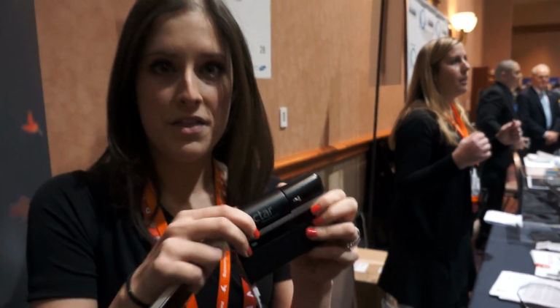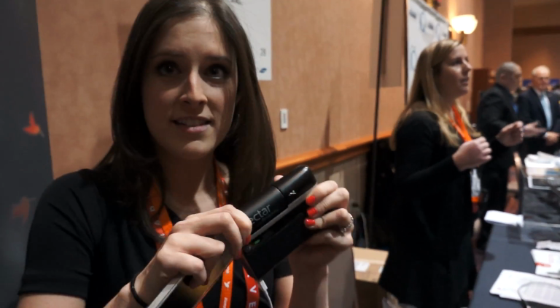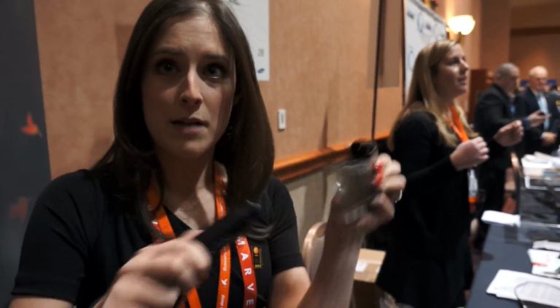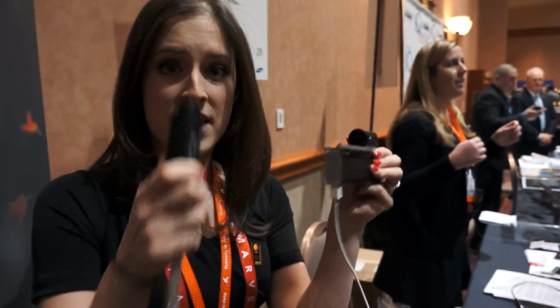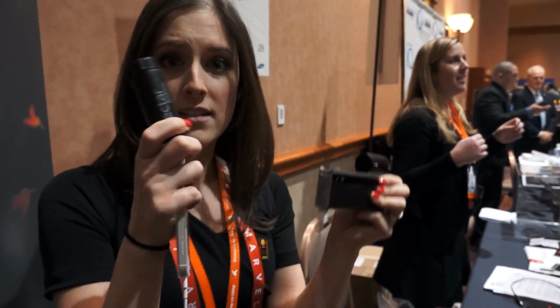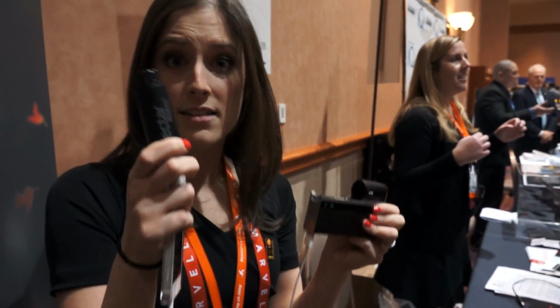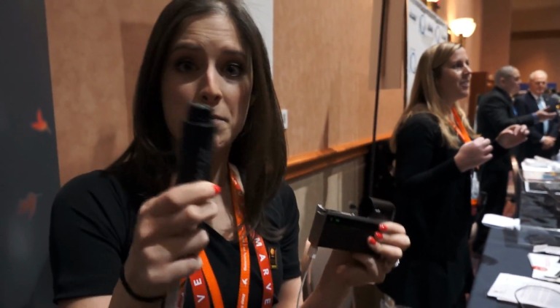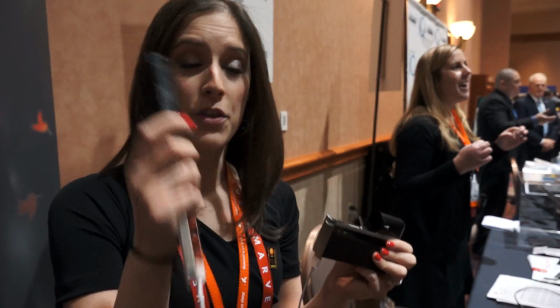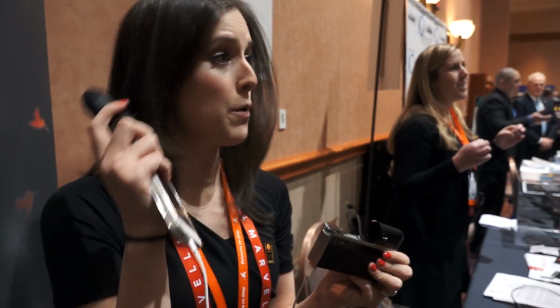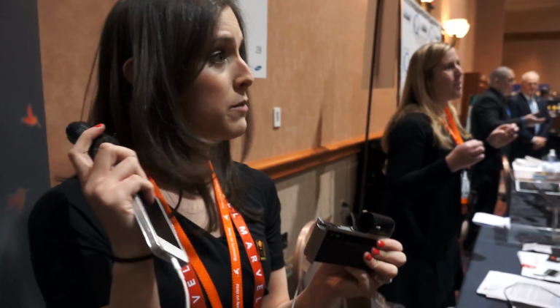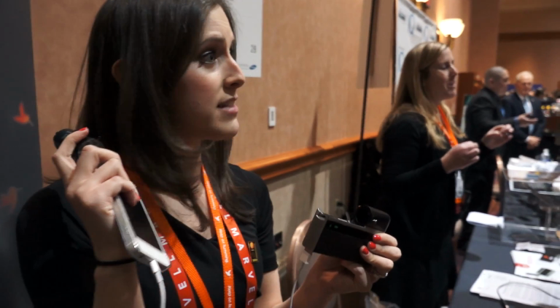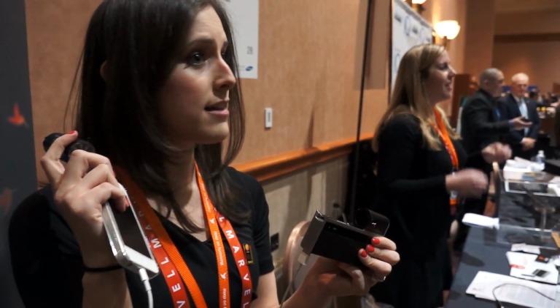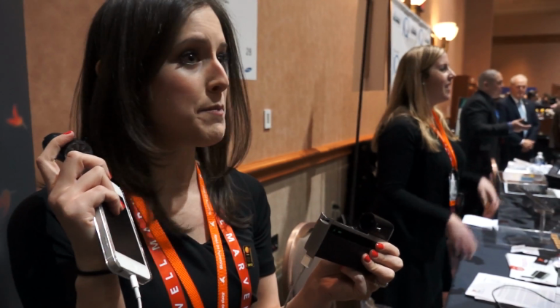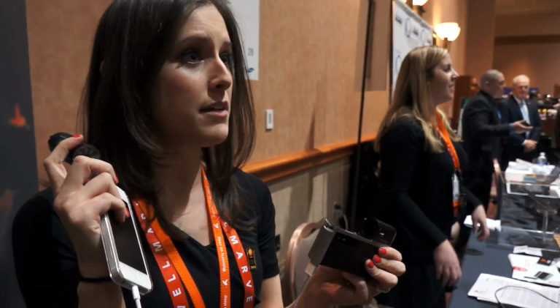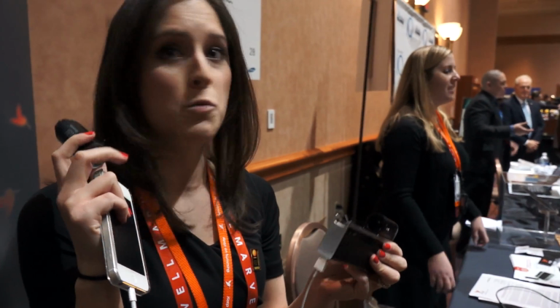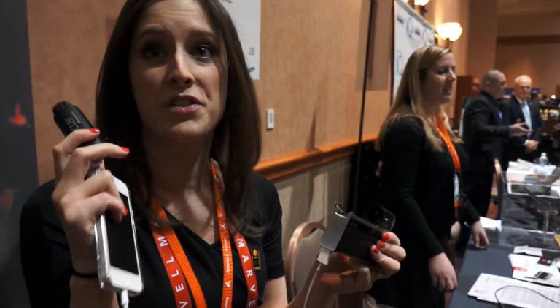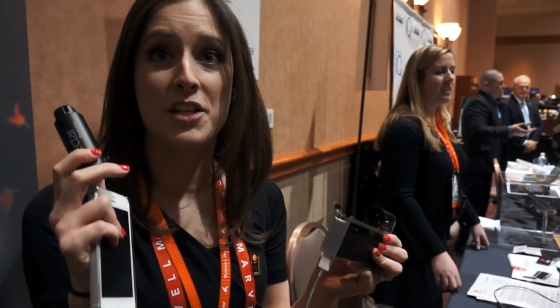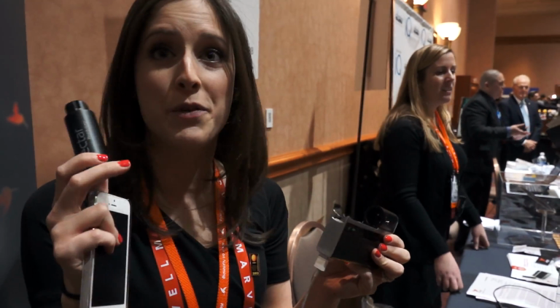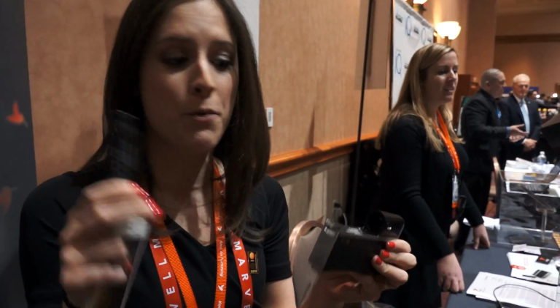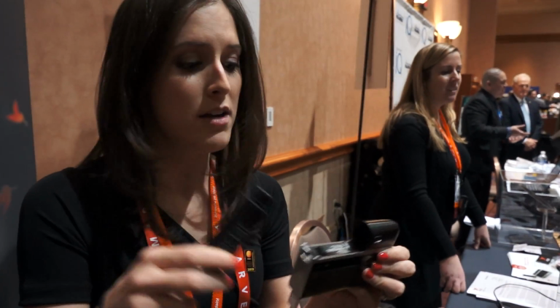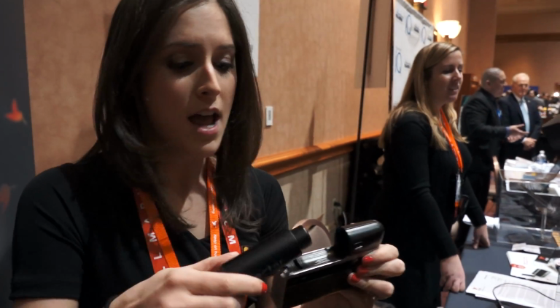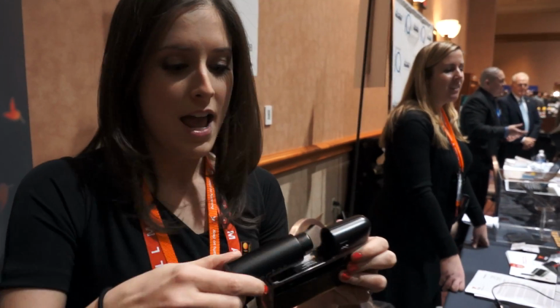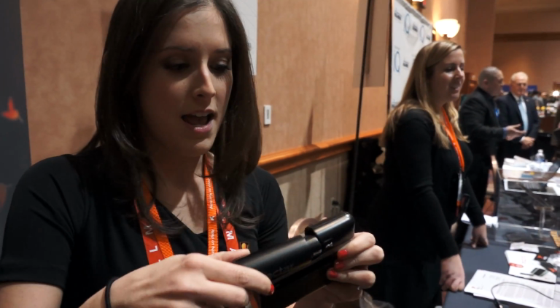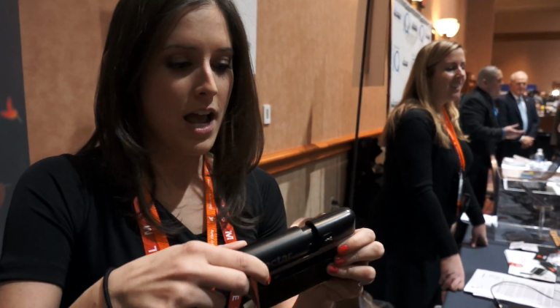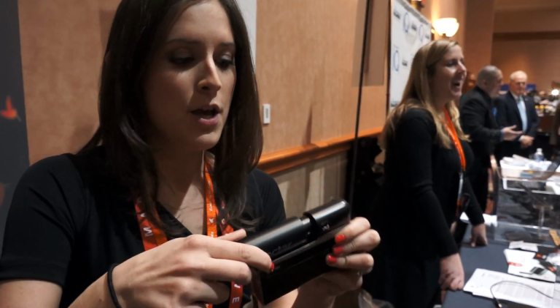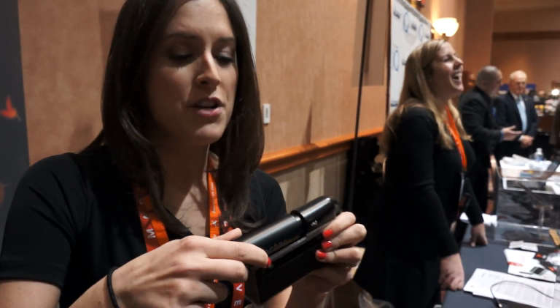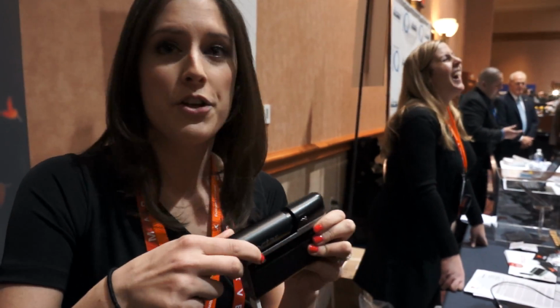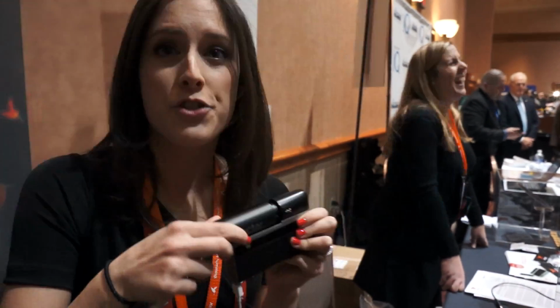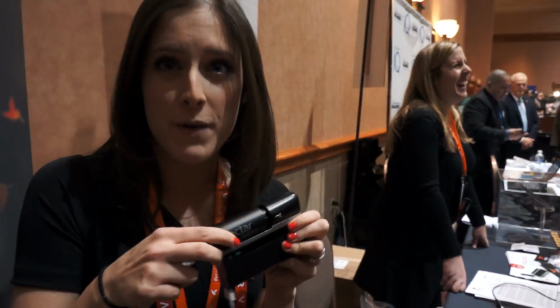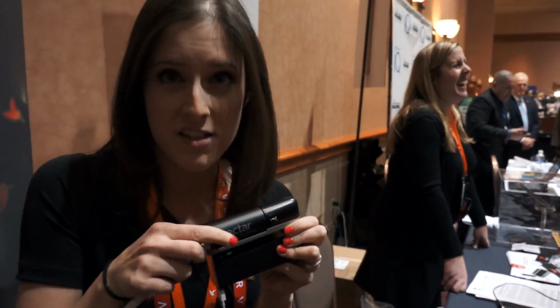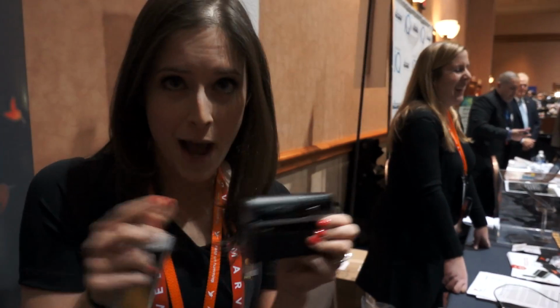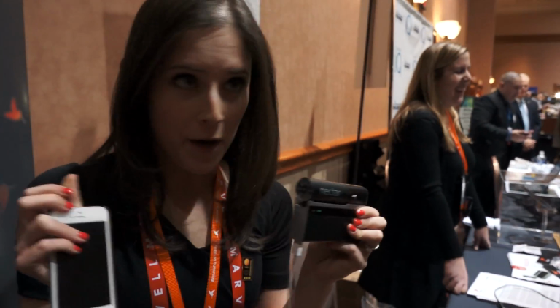When this is empty, simply throw it in a recycling bin. We'll send you a new one and you have another two weeks of power.